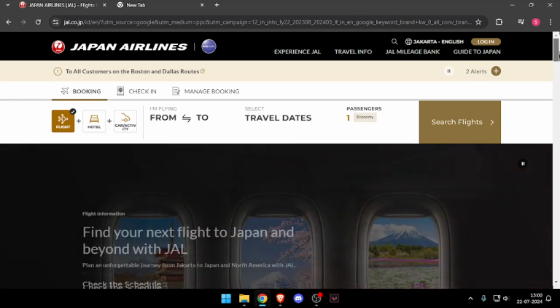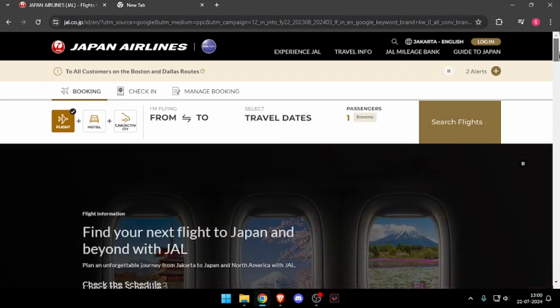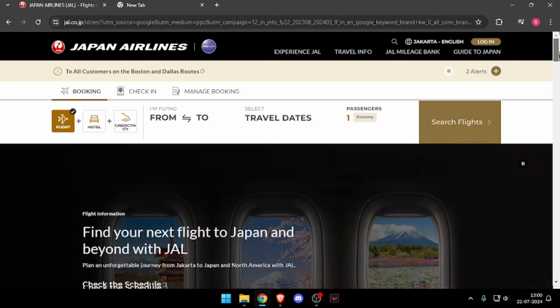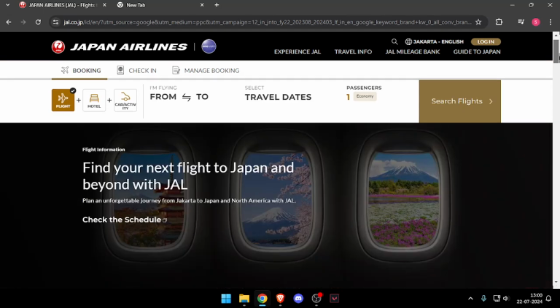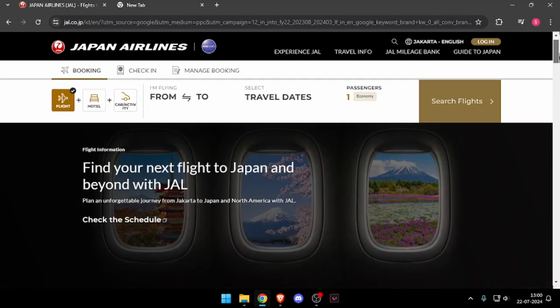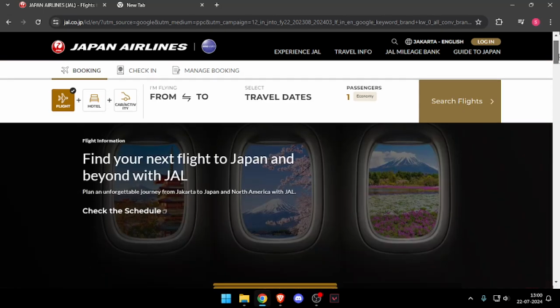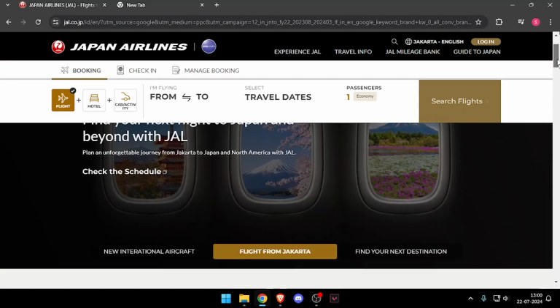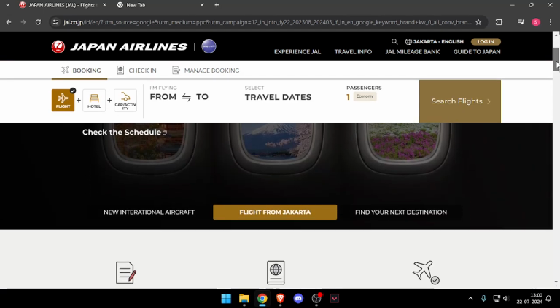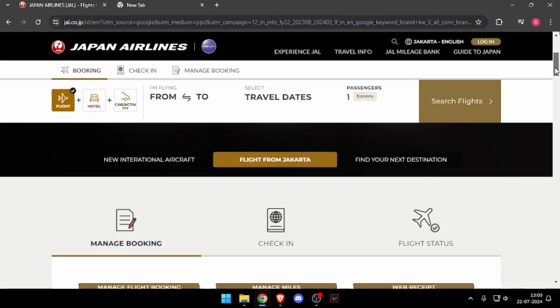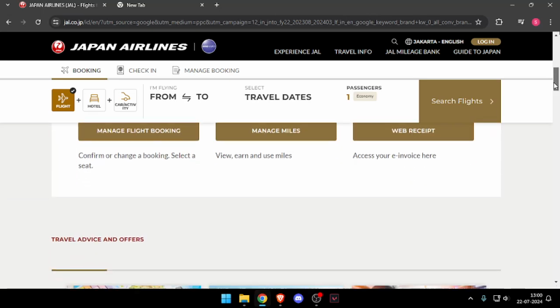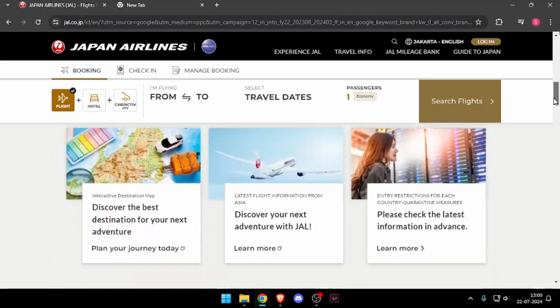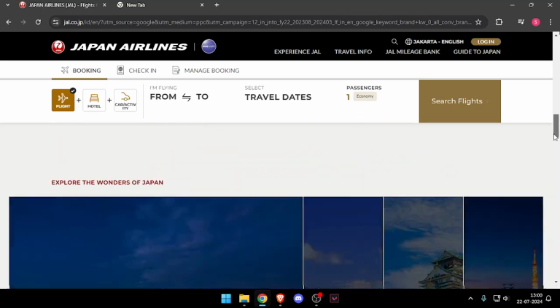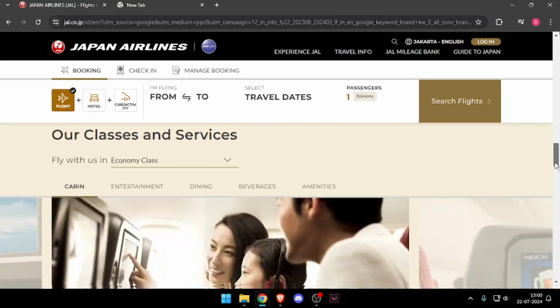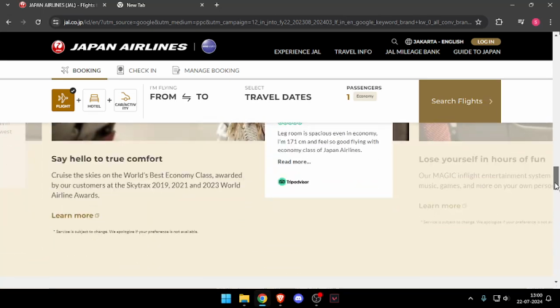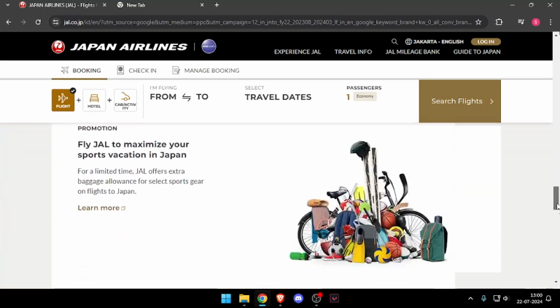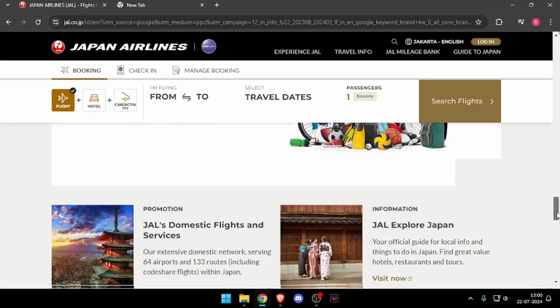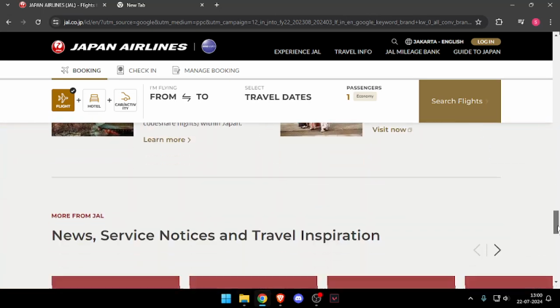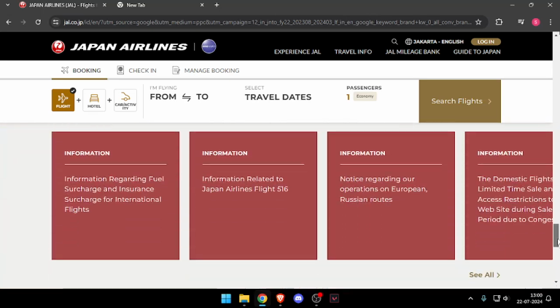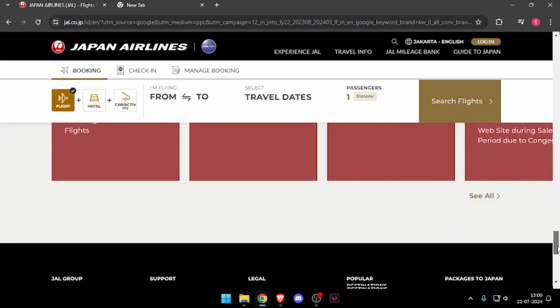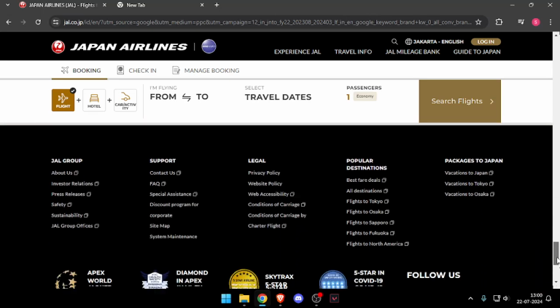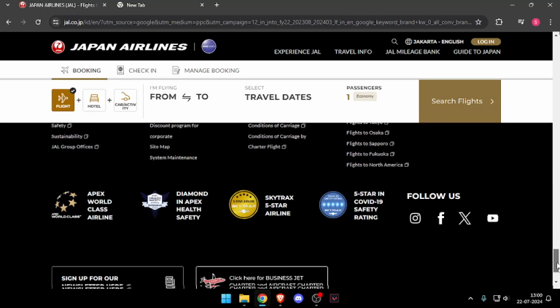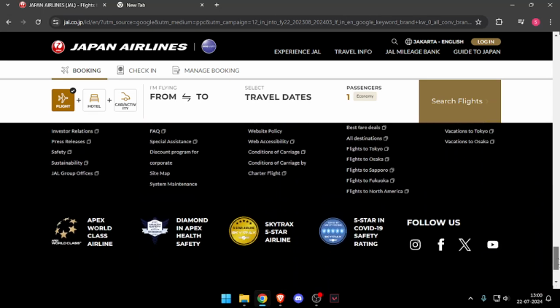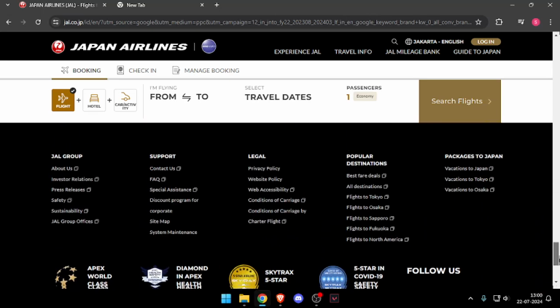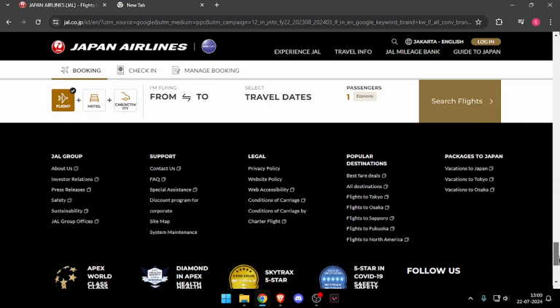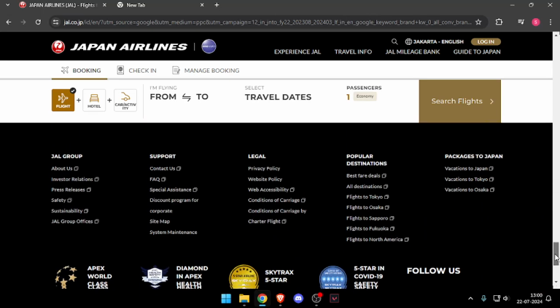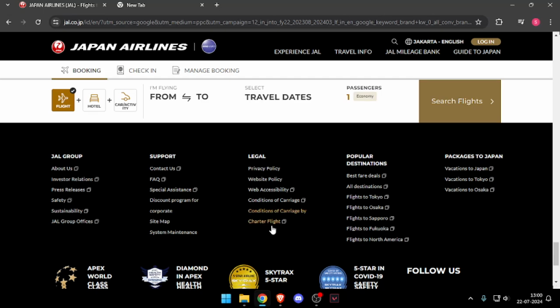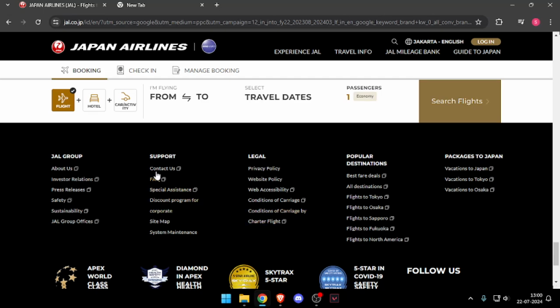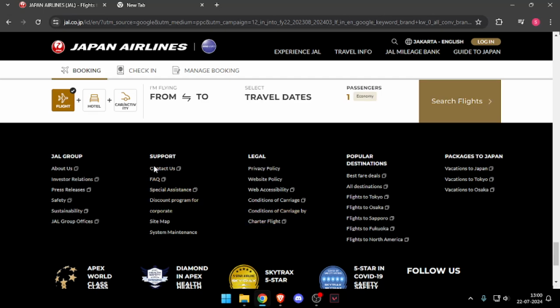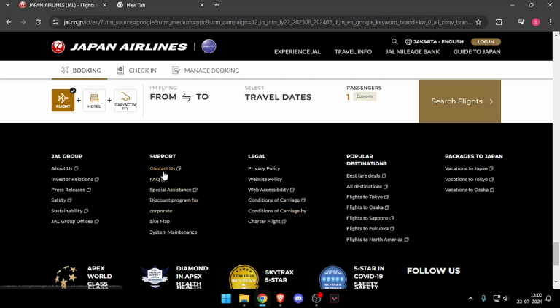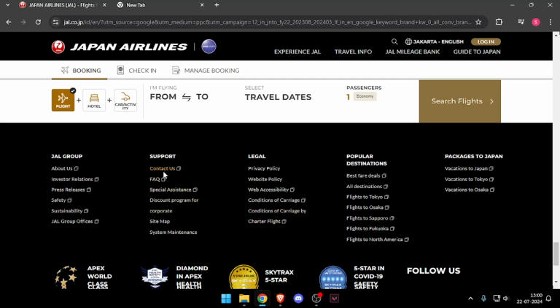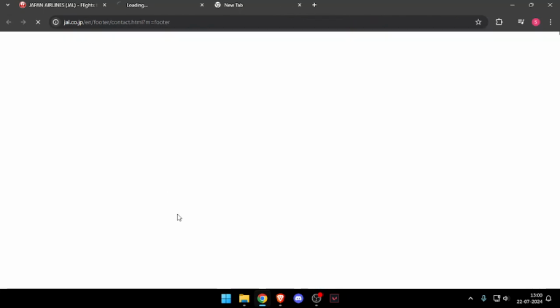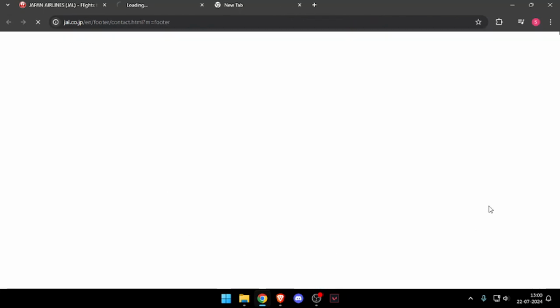After that, you have to scroll down and click on Contact Us.